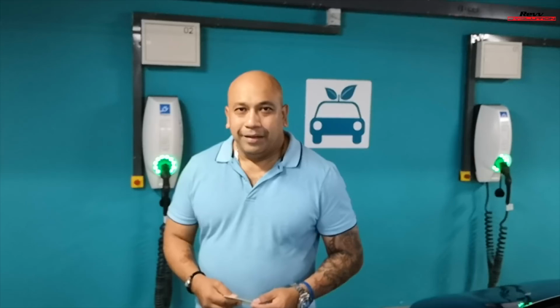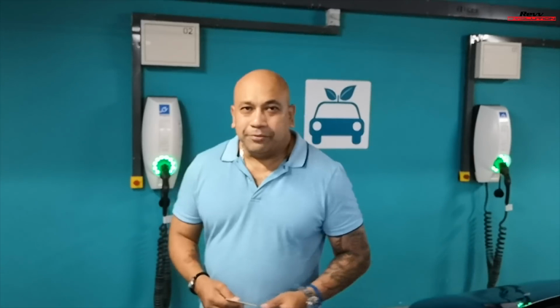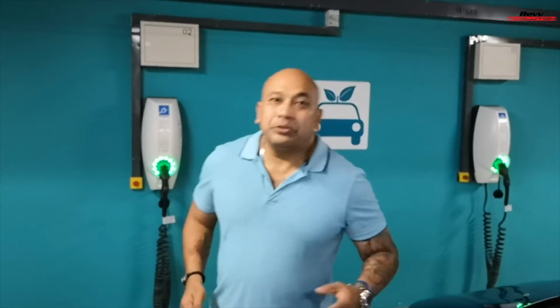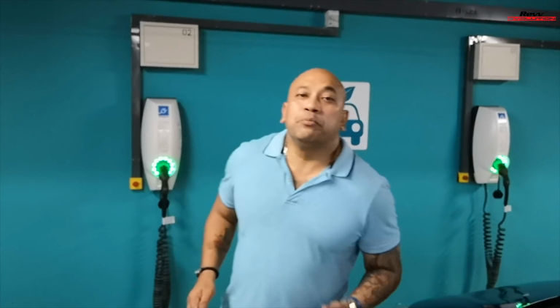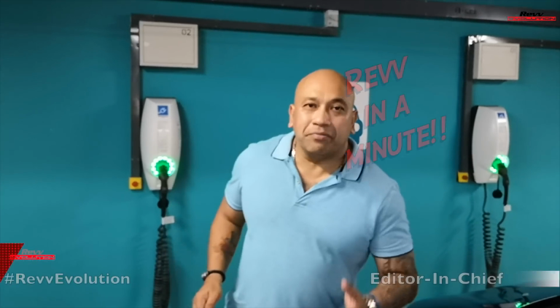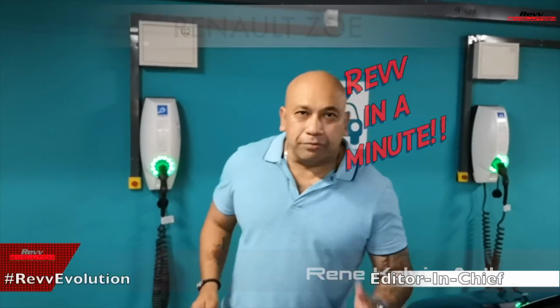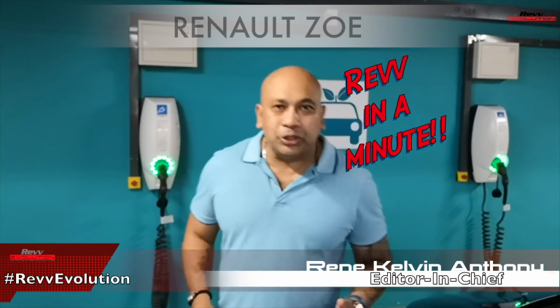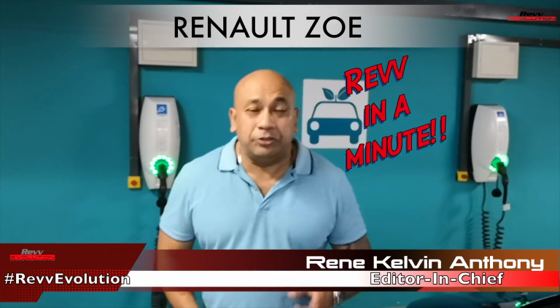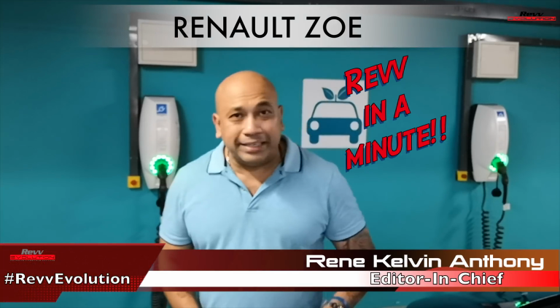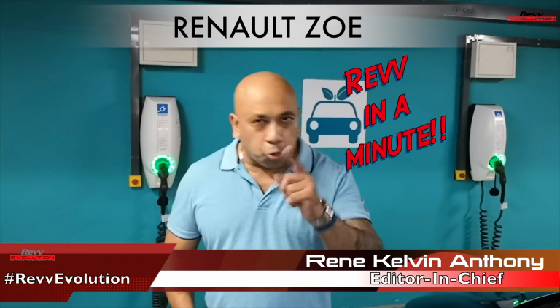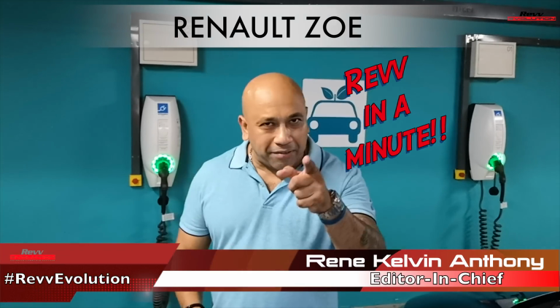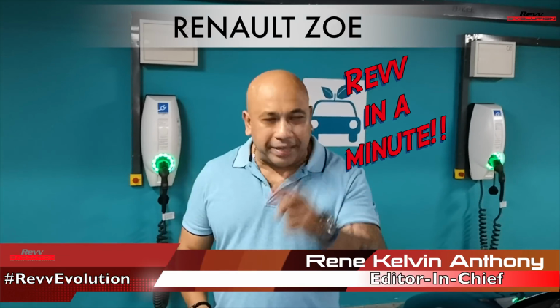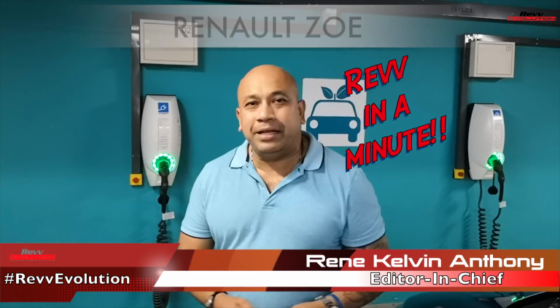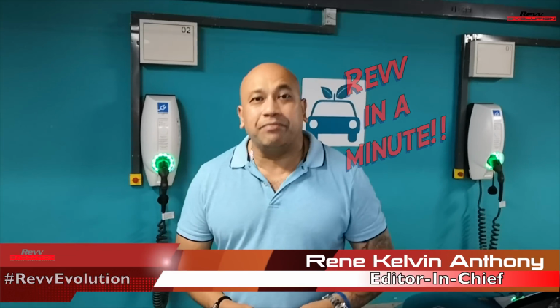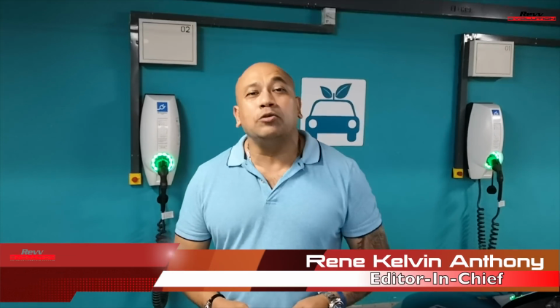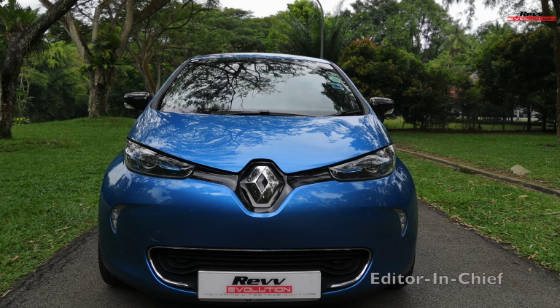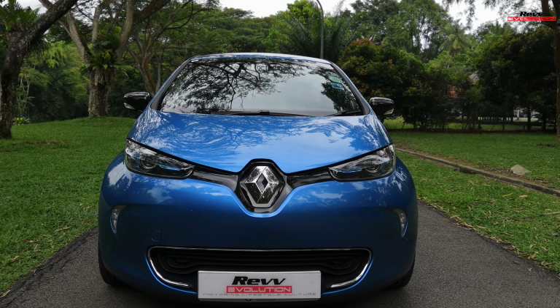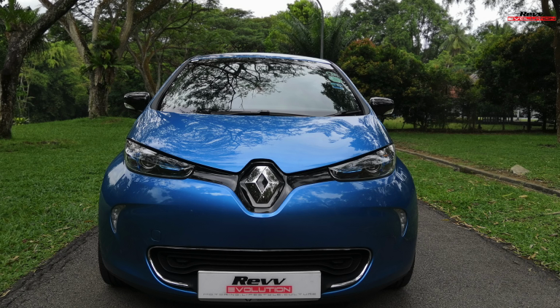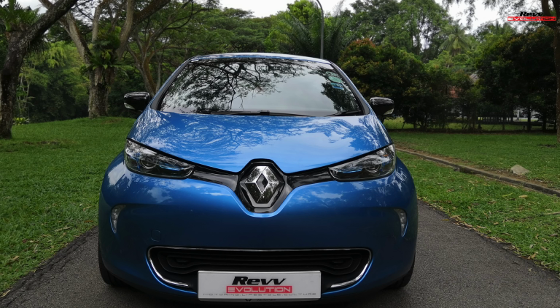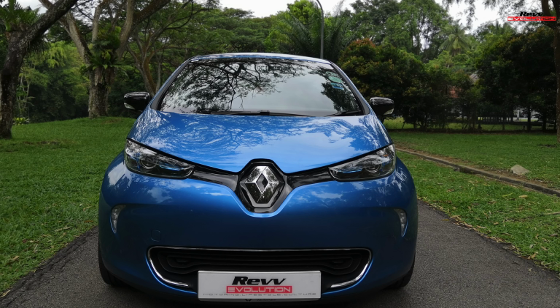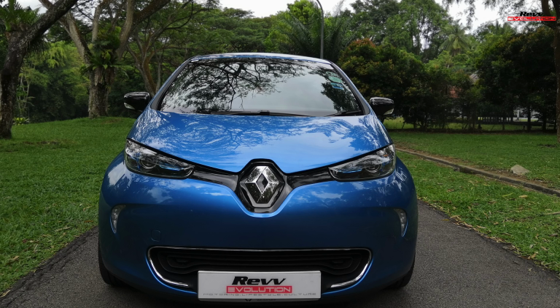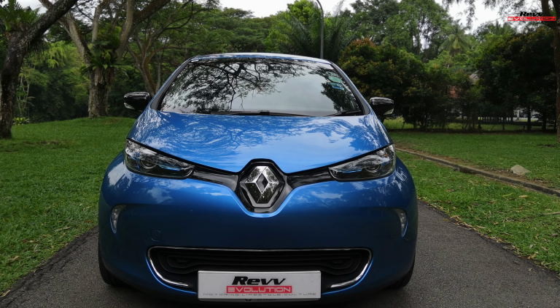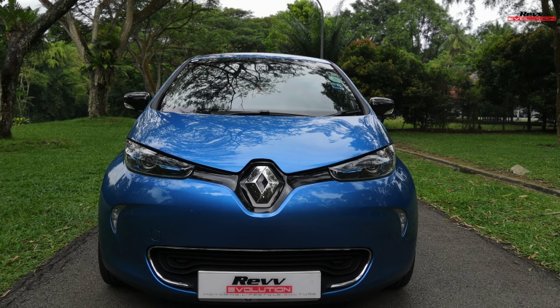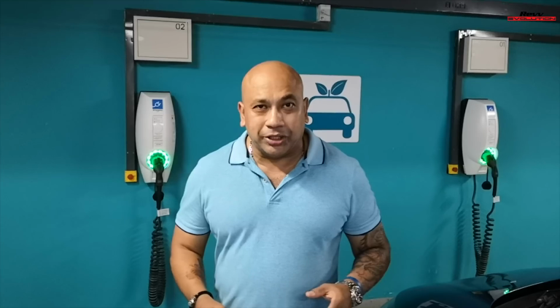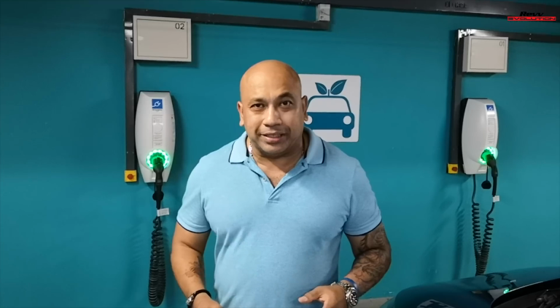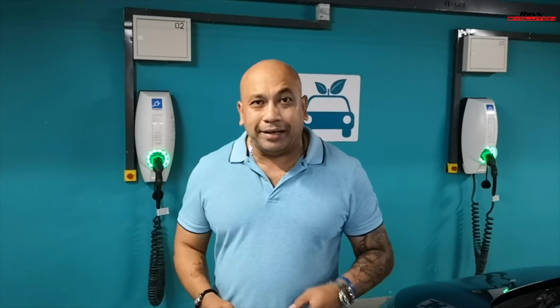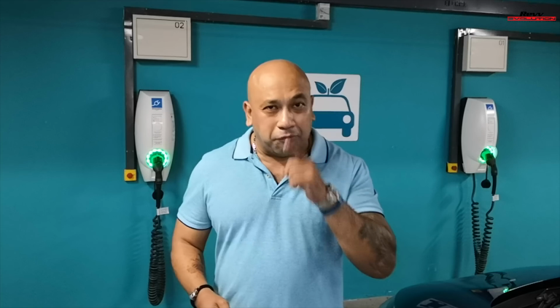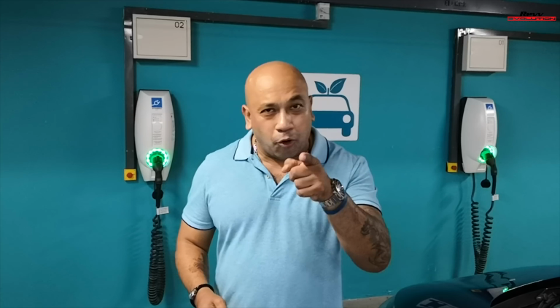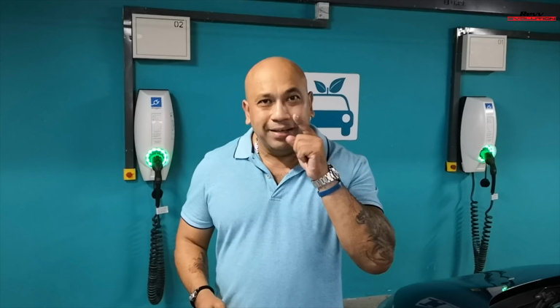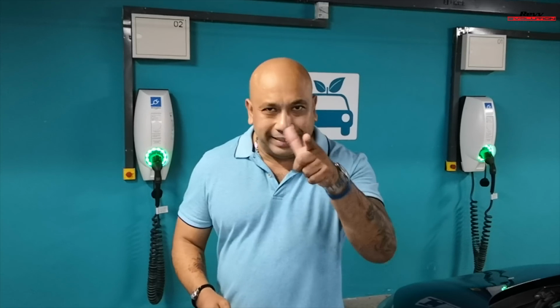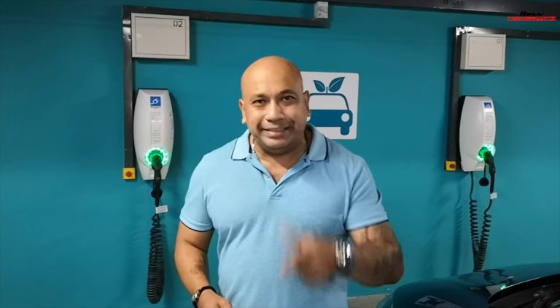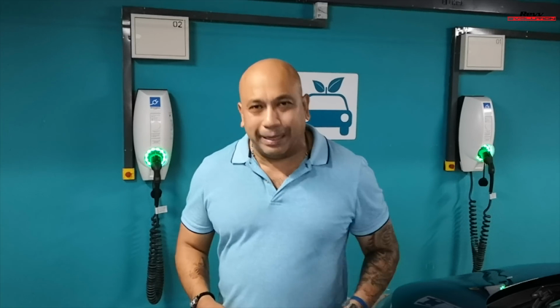Hi everyone, this is René from Rev Evolution and in today's Rev In A Minute we have the all new Renault Zoe and I'm going to show you how to charge the car in four easy steps.